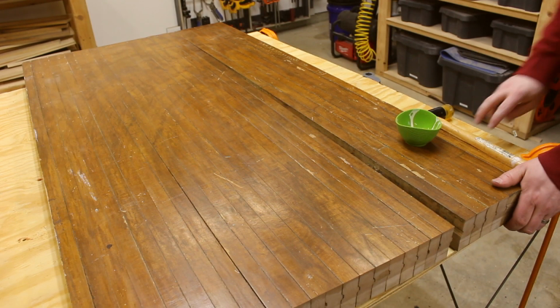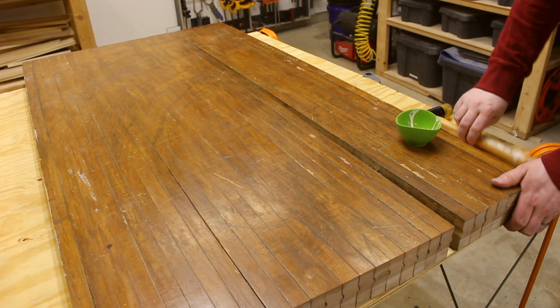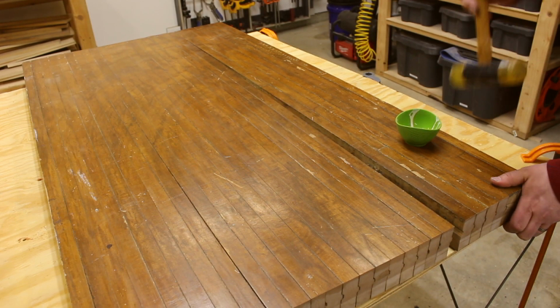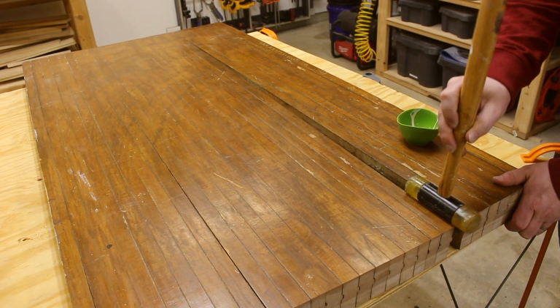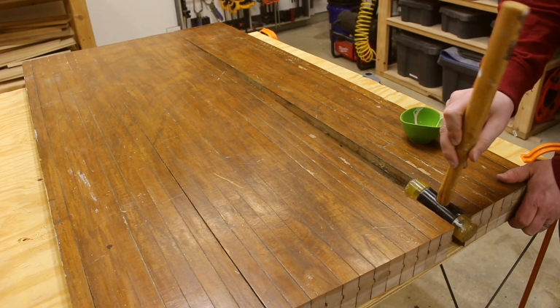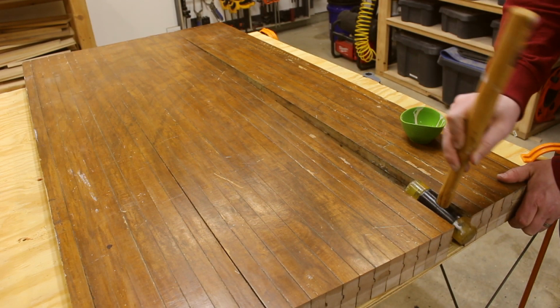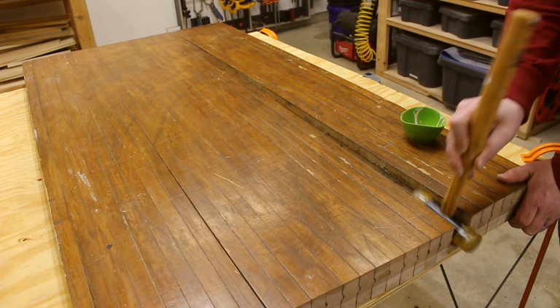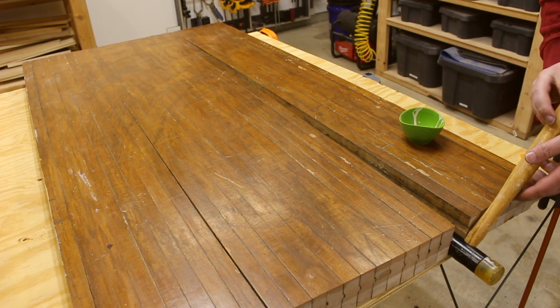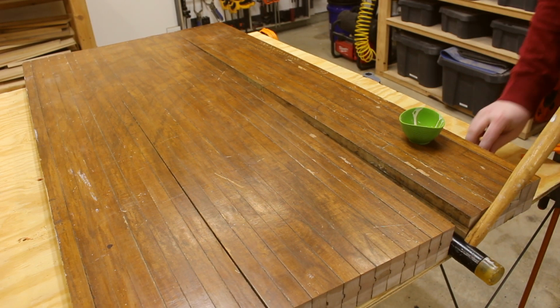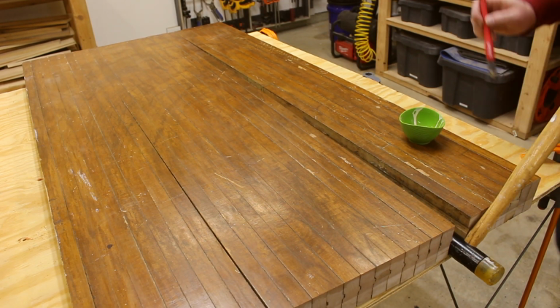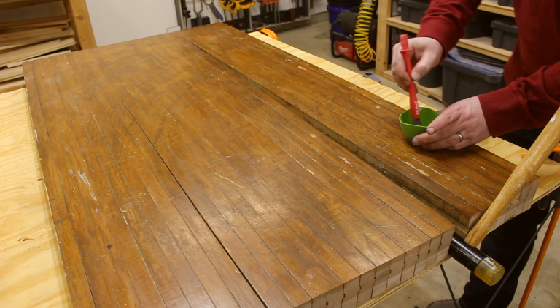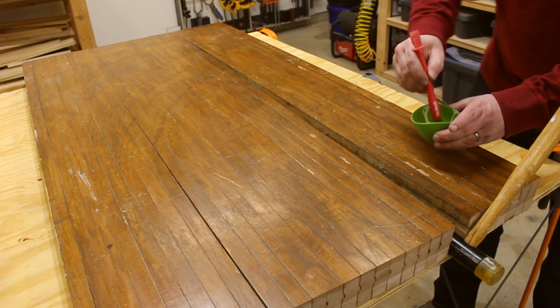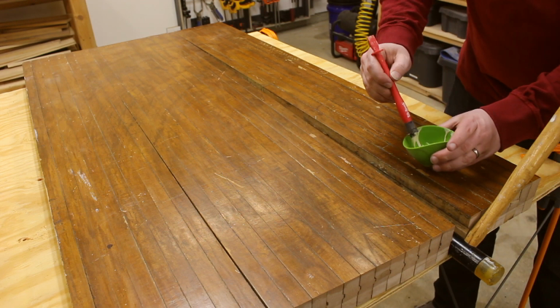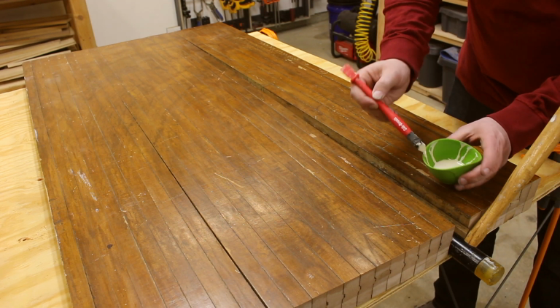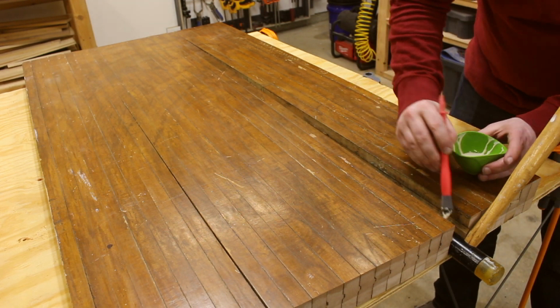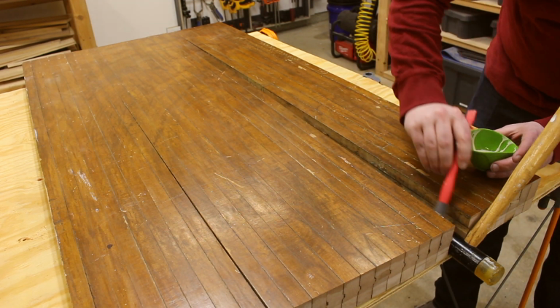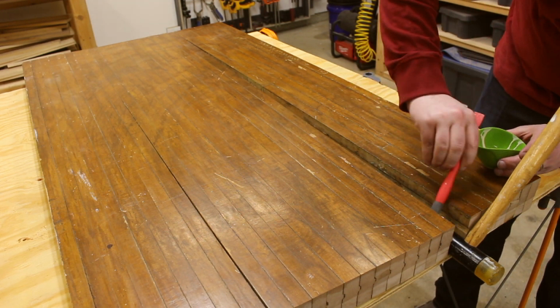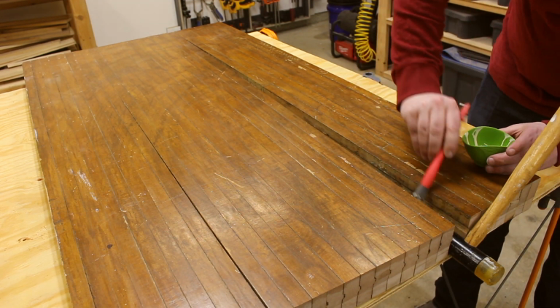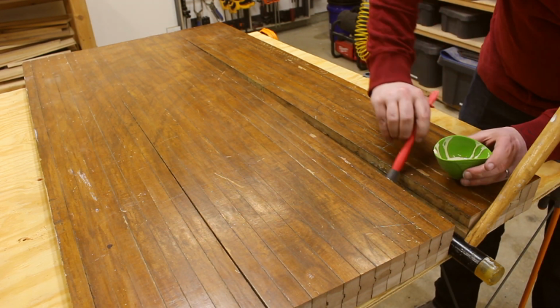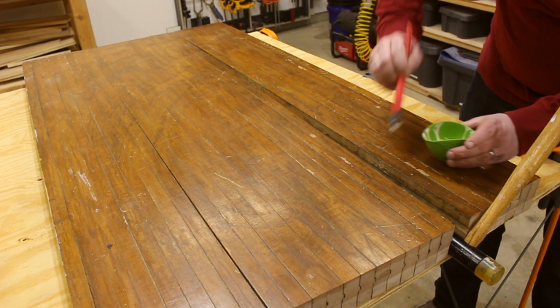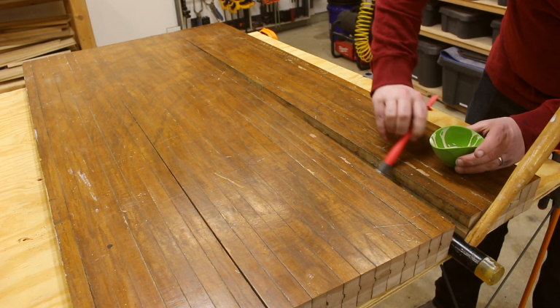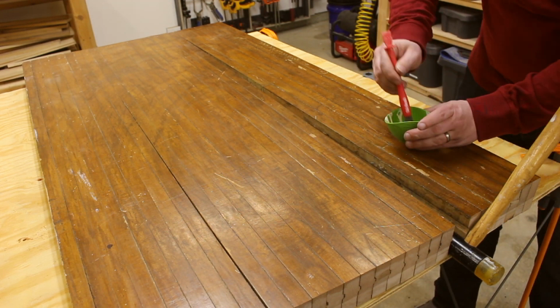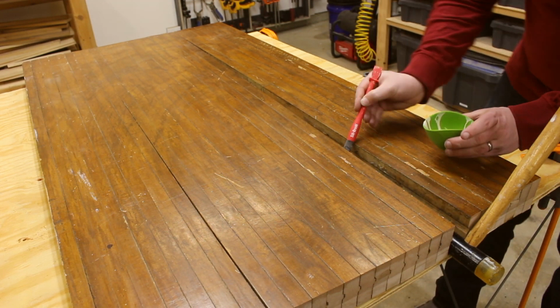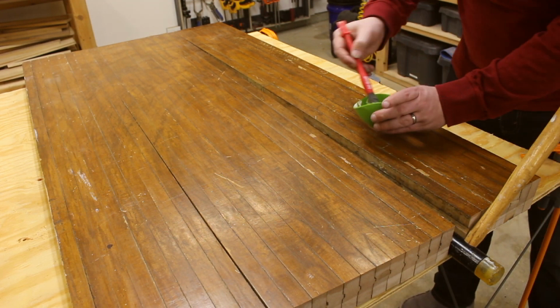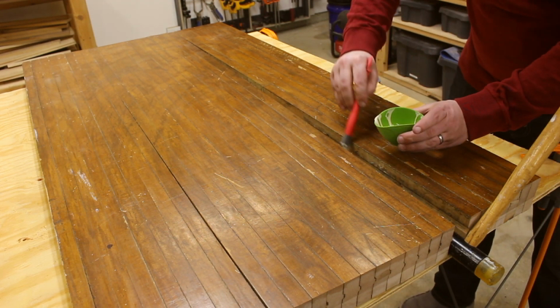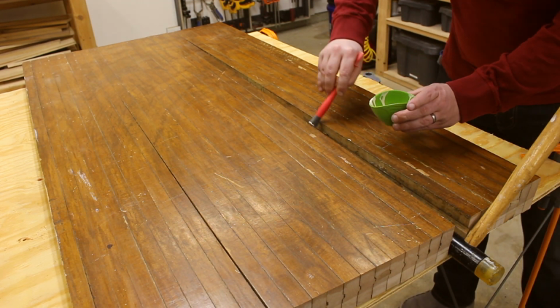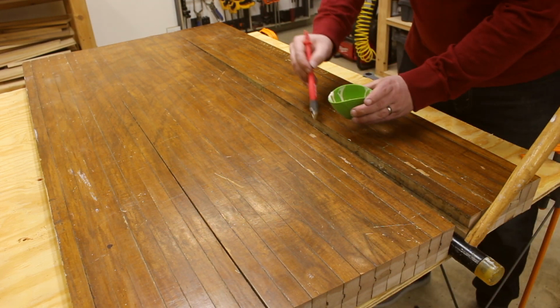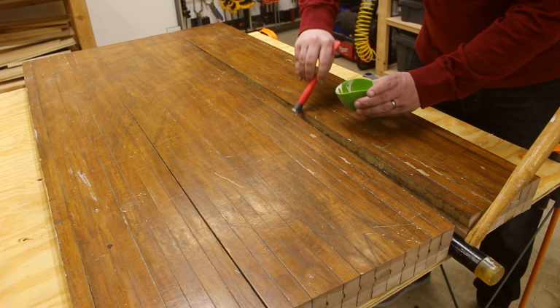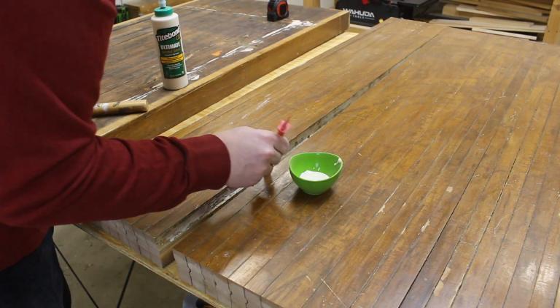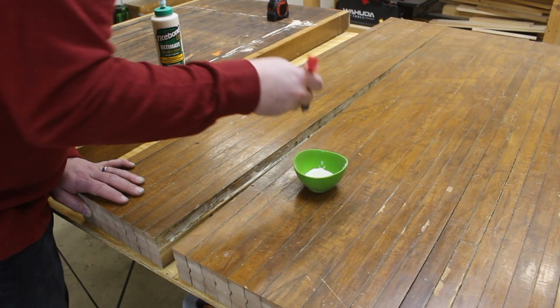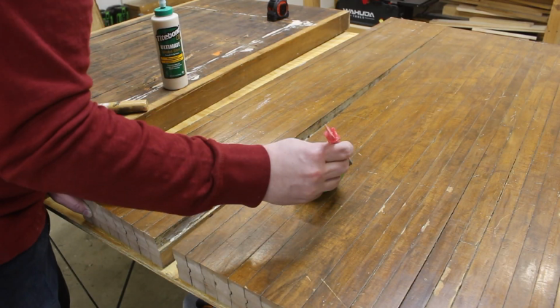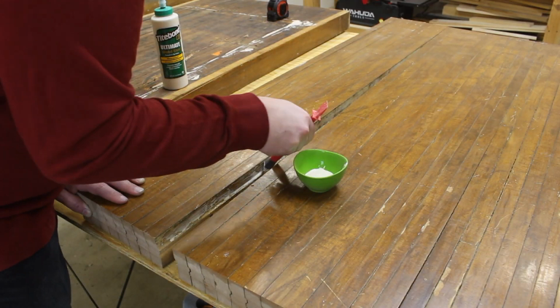Wood glue is way stronger than any fastener I'd be able to use here, so I'm just going to put it on thick before I throw it in the clamps.